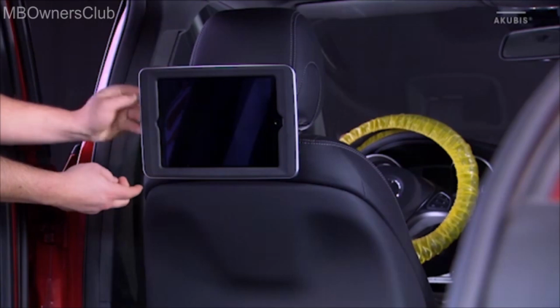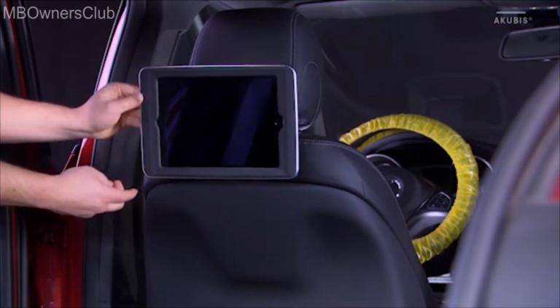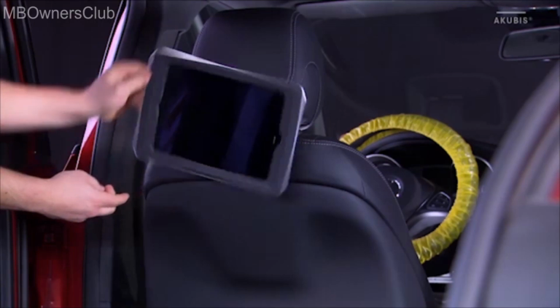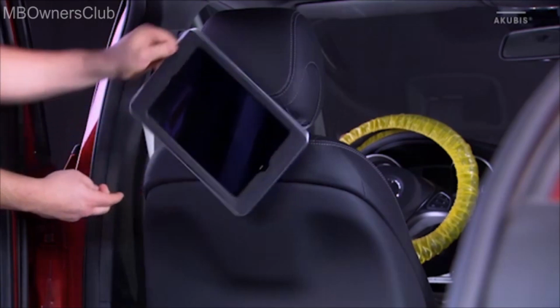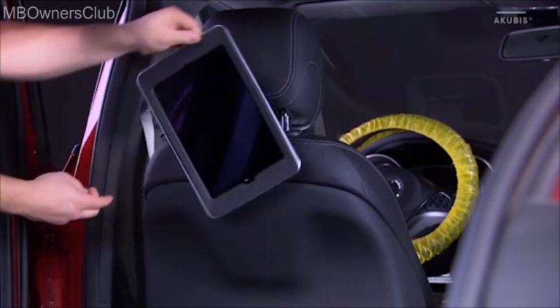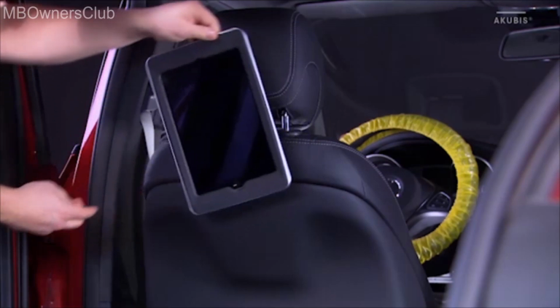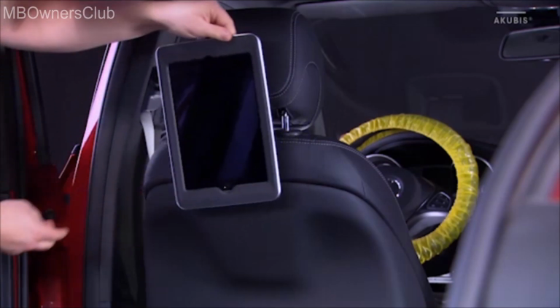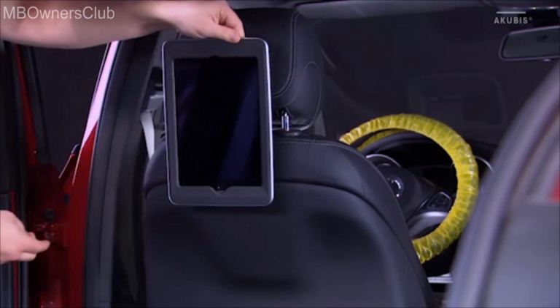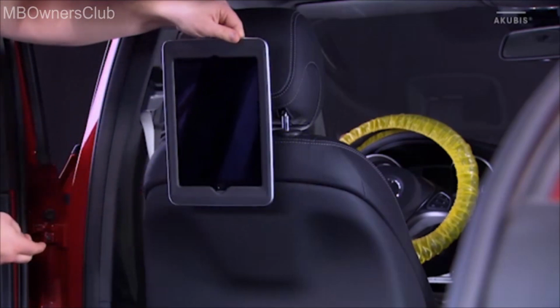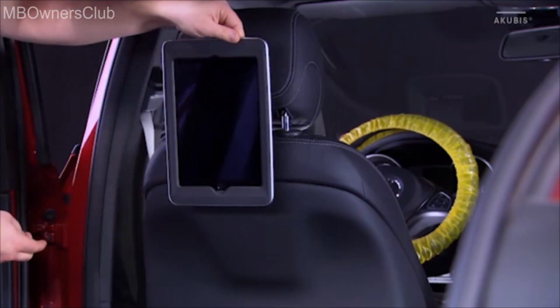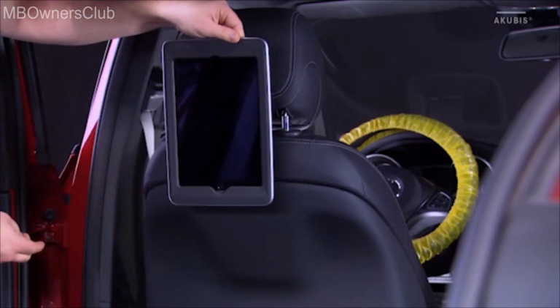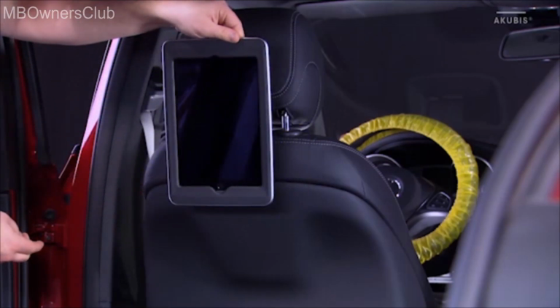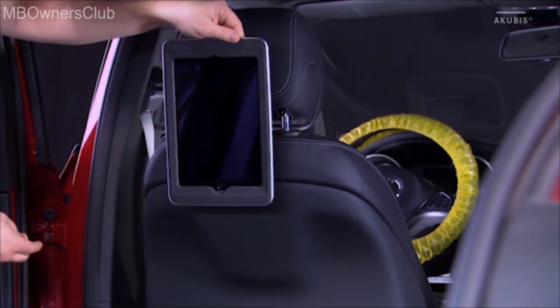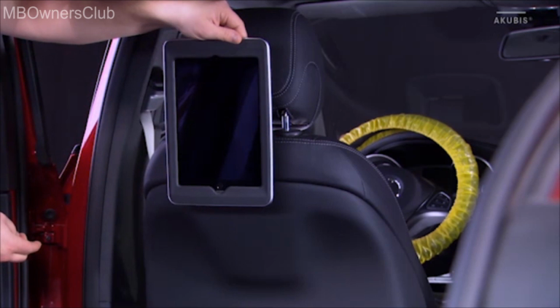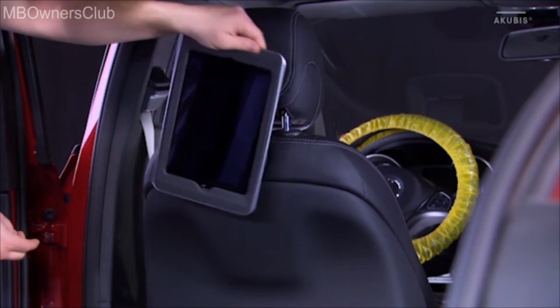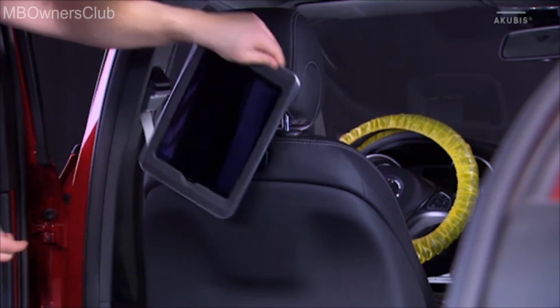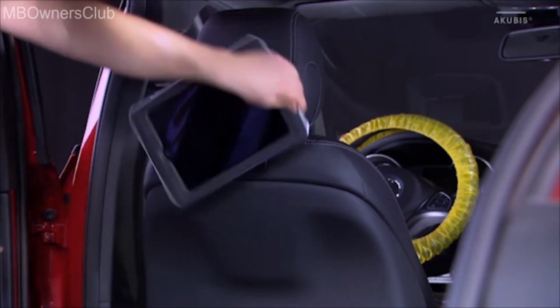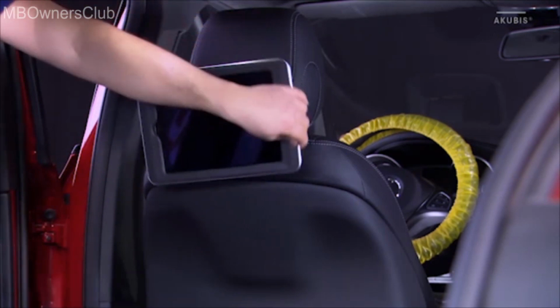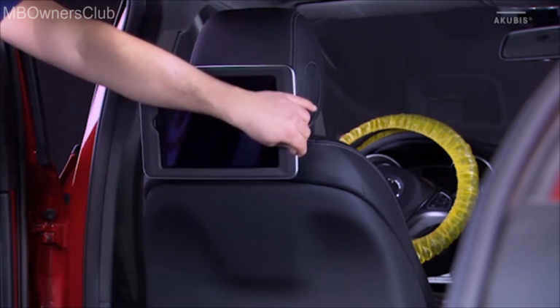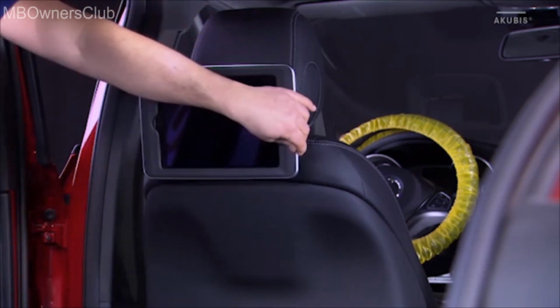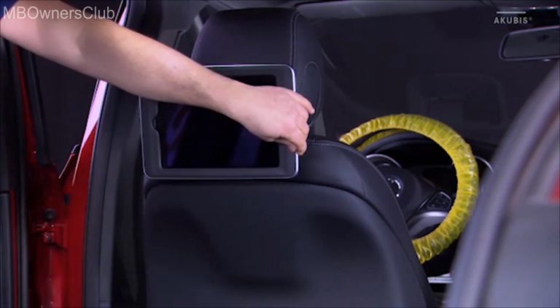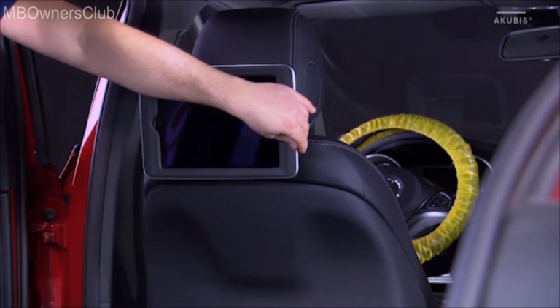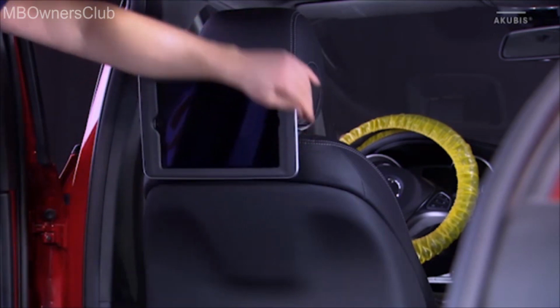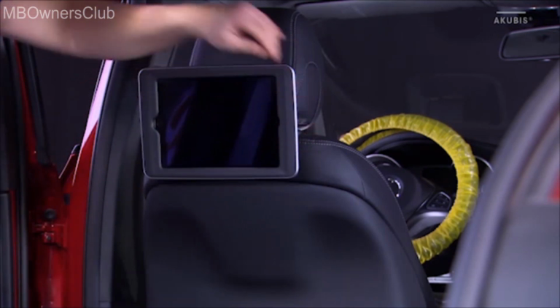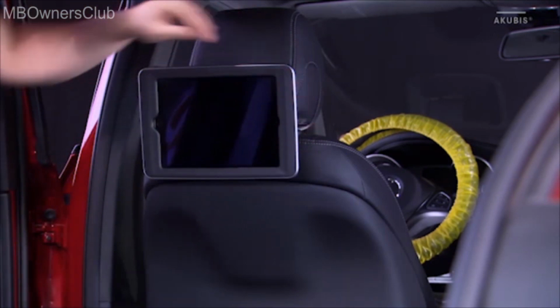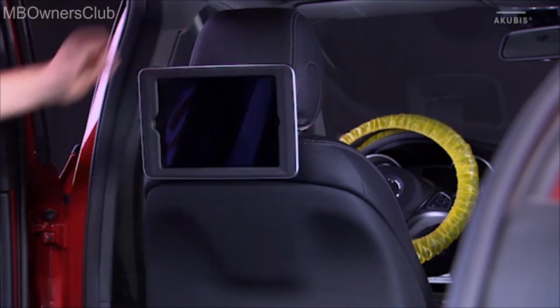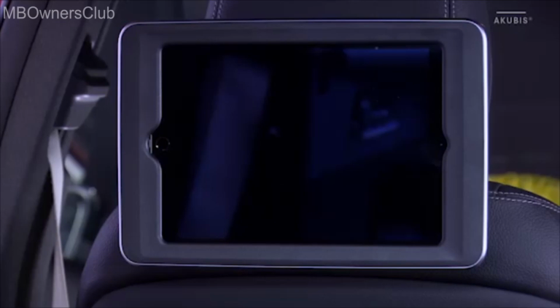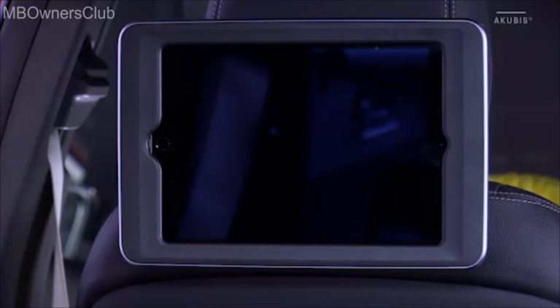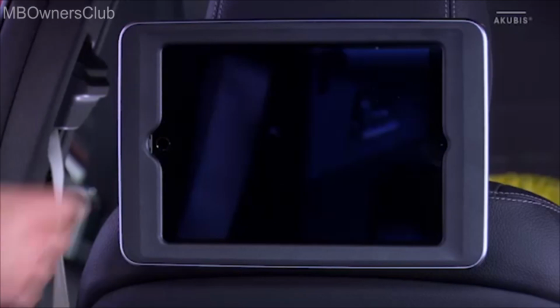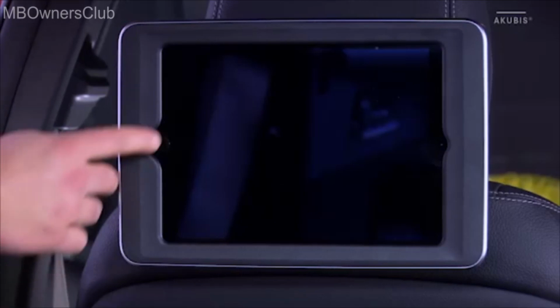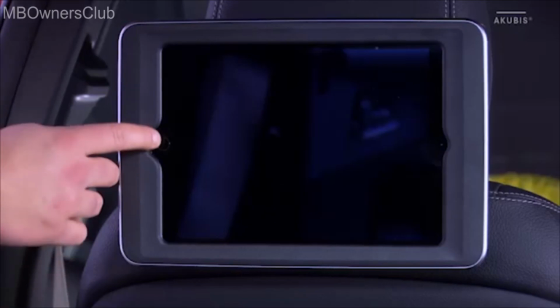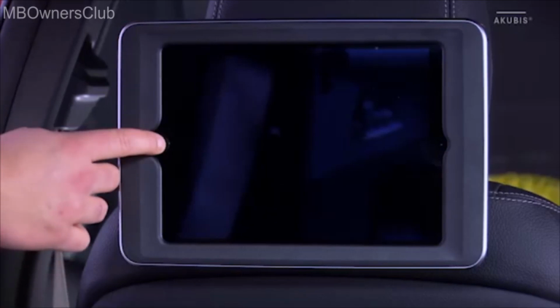The system allows you to tilt and rotate the tablet. All controls remain freely accessible.